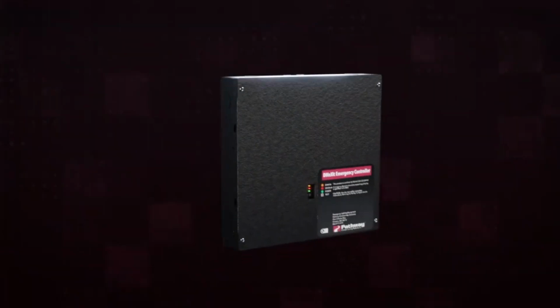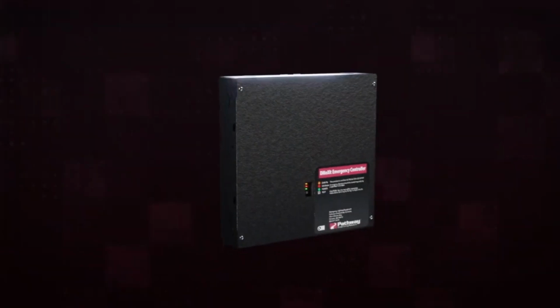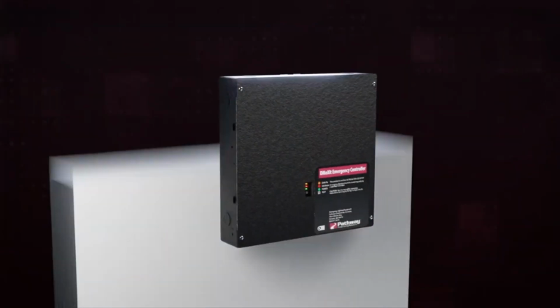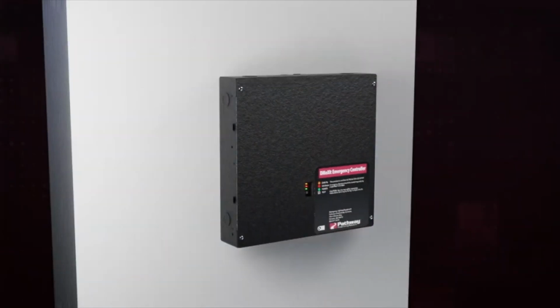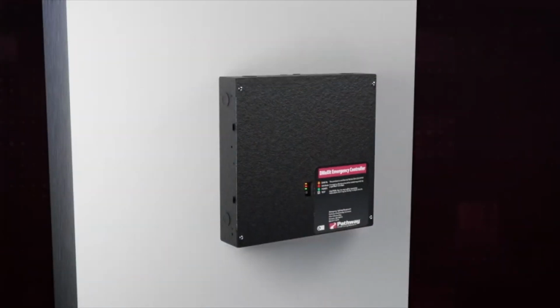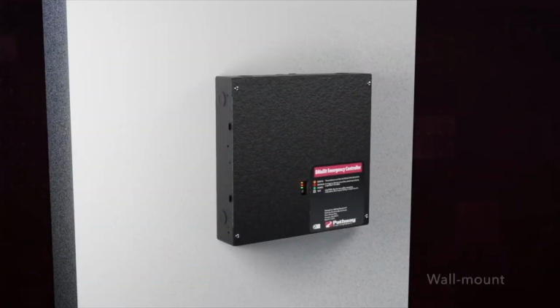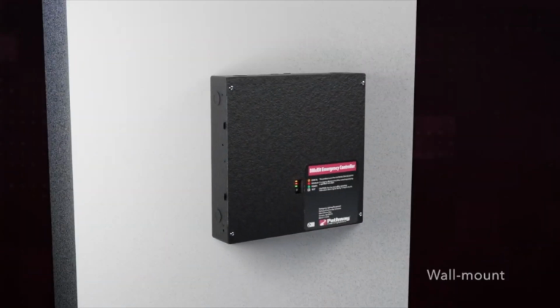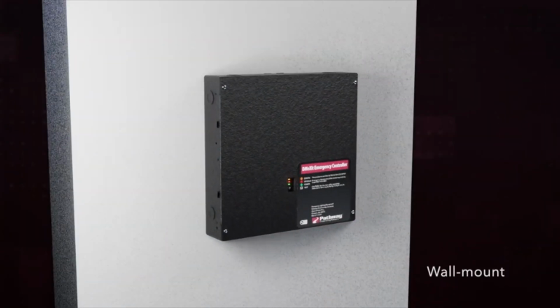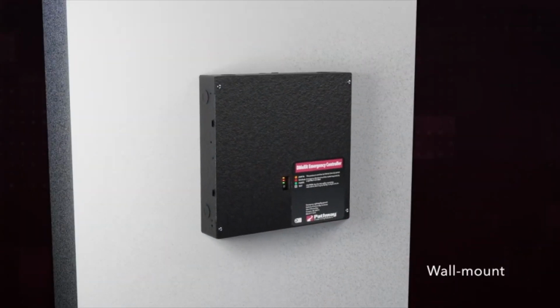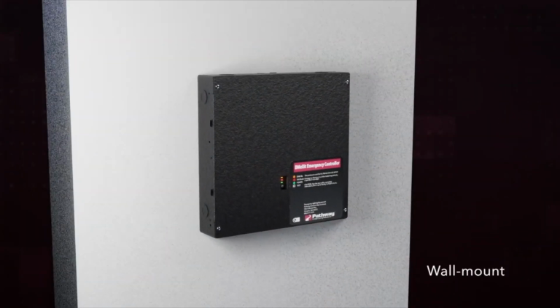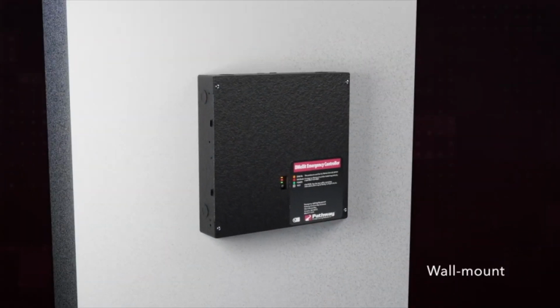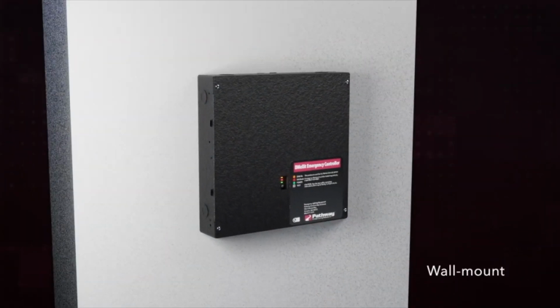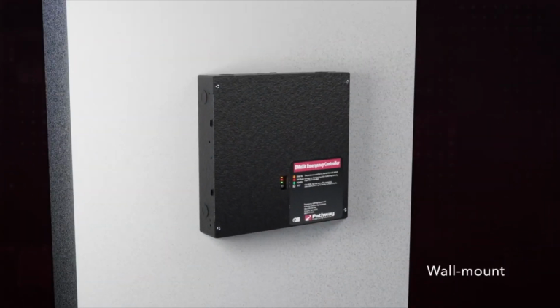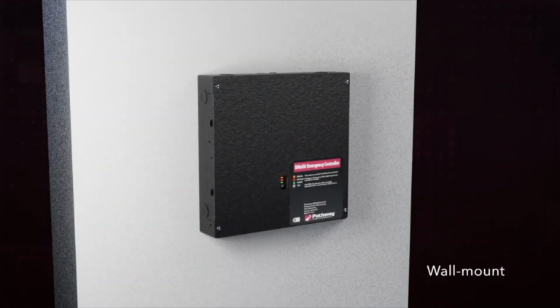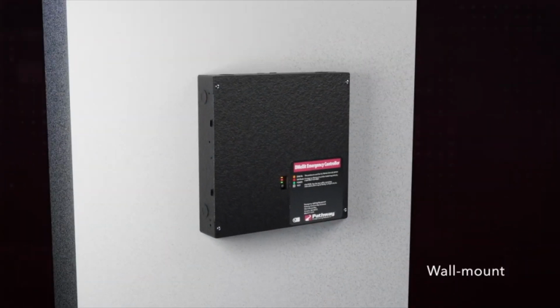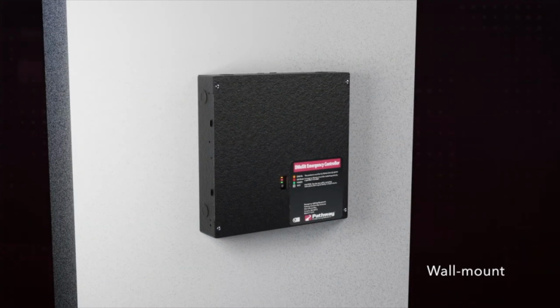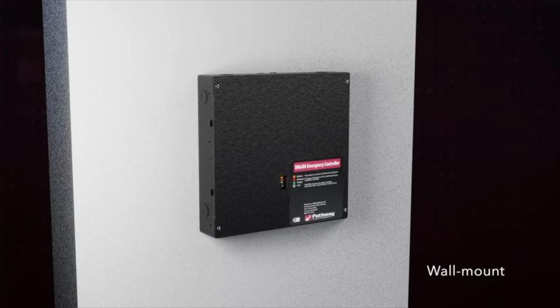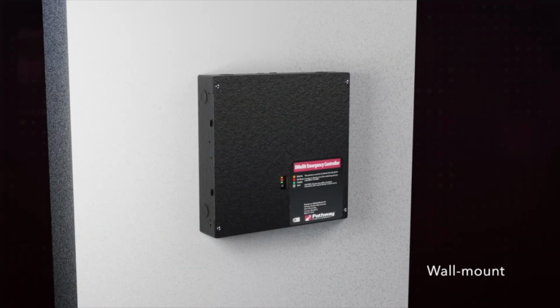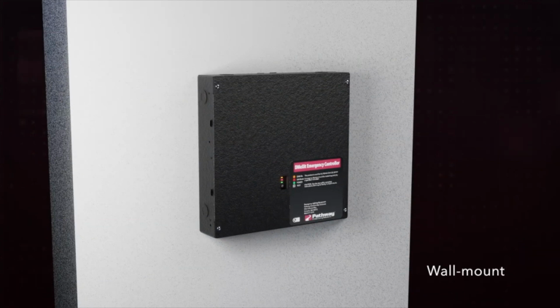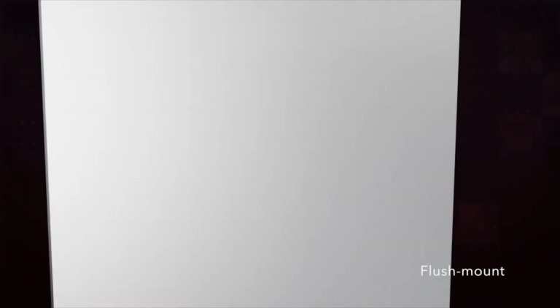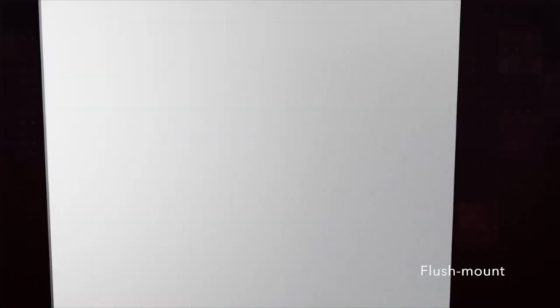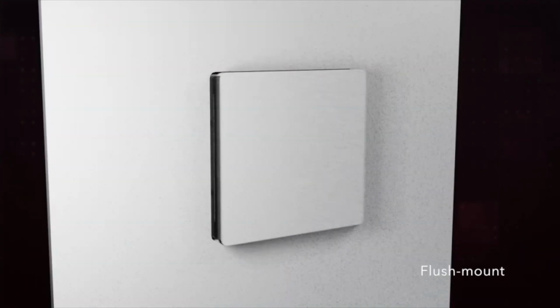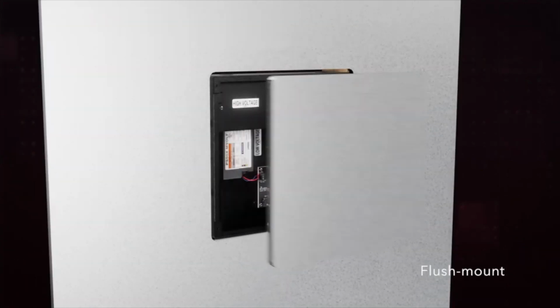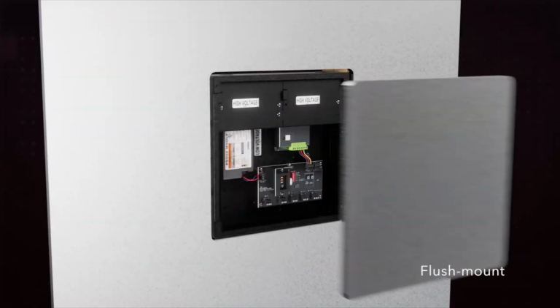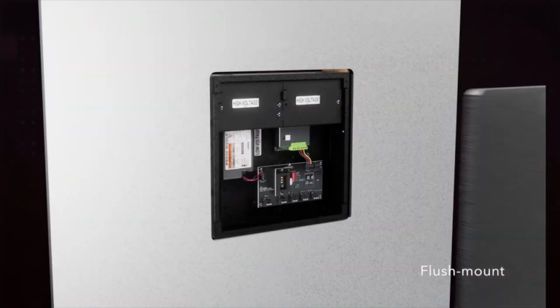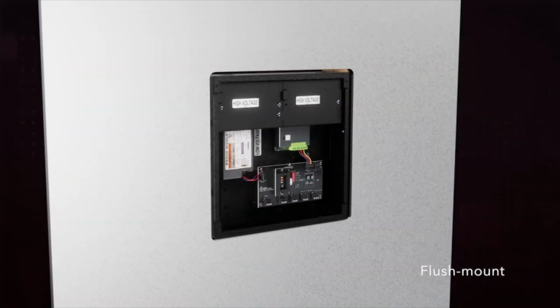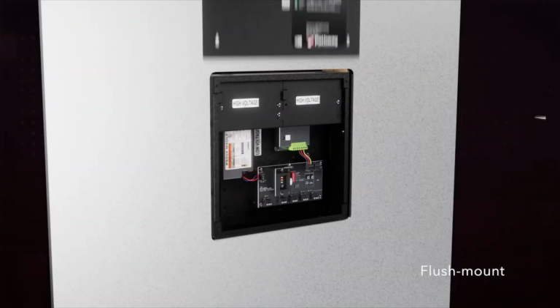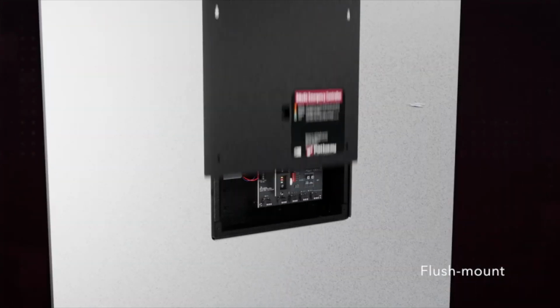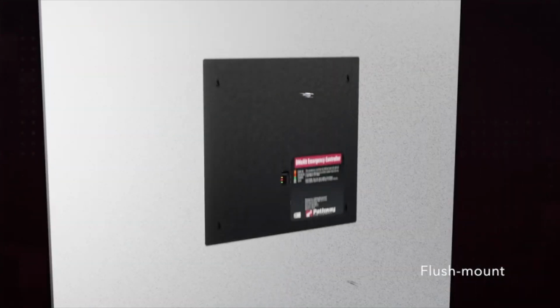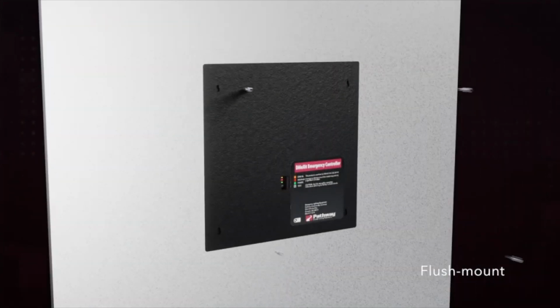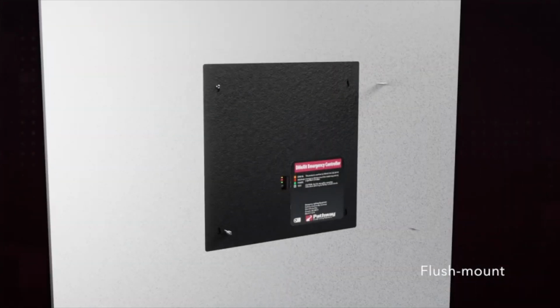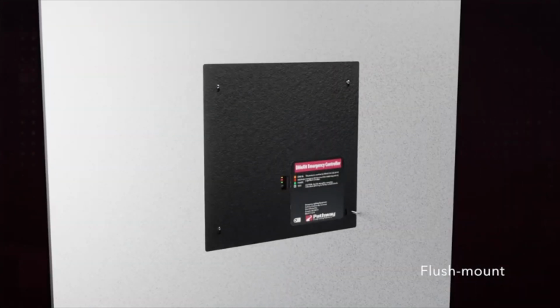This thing is chock full of thoughtful features, including the mounting, which is available in wall mount, recess mount, and even rack mount.